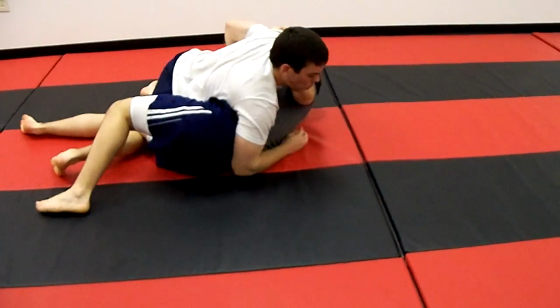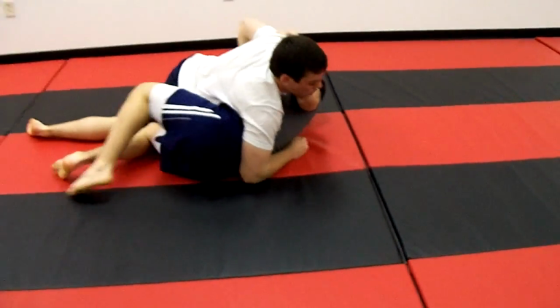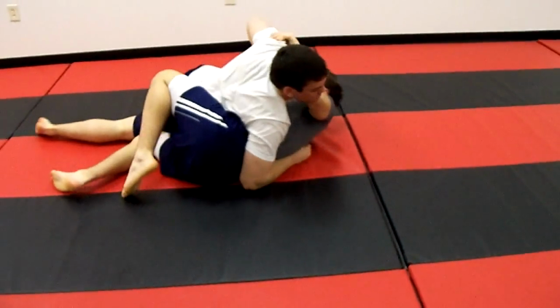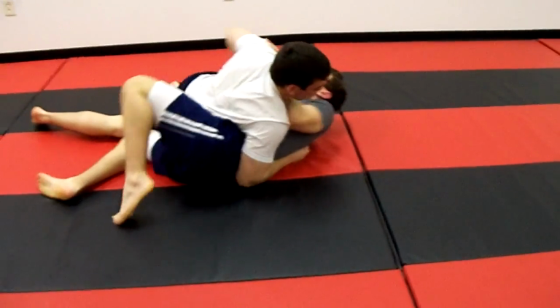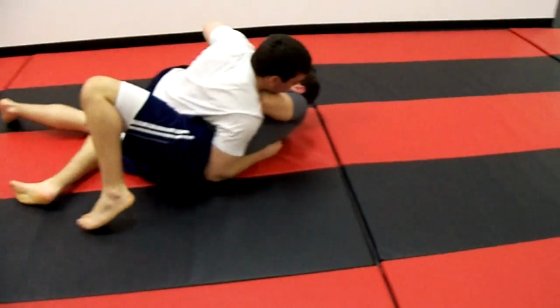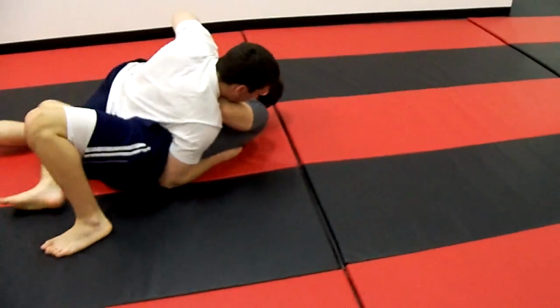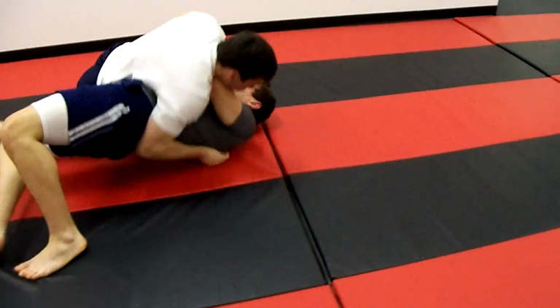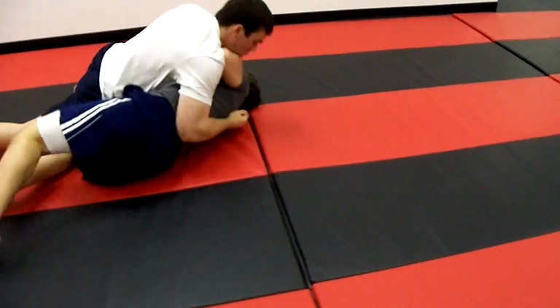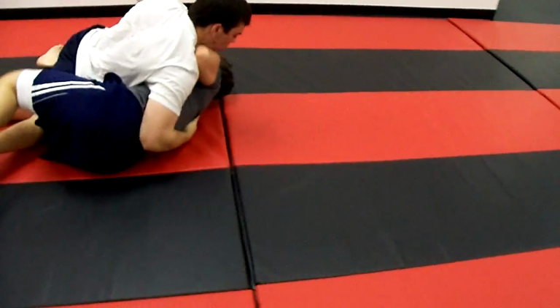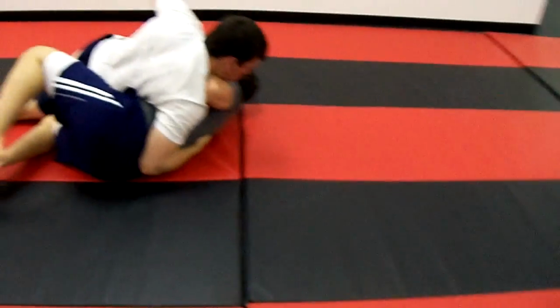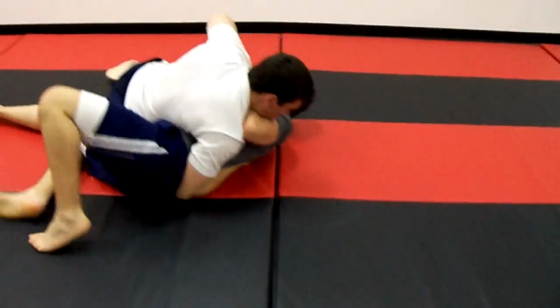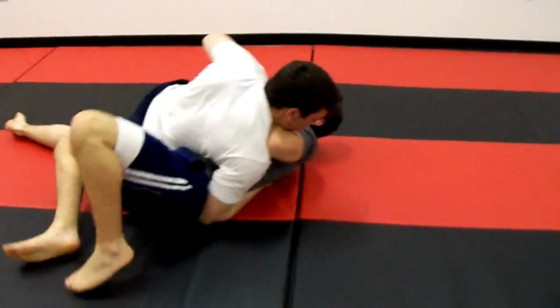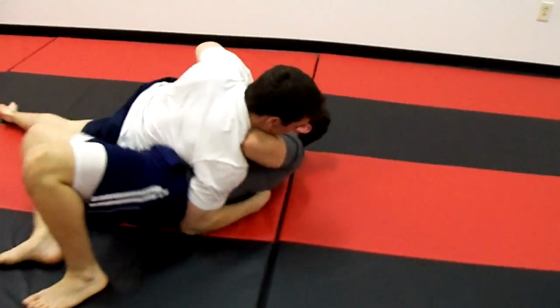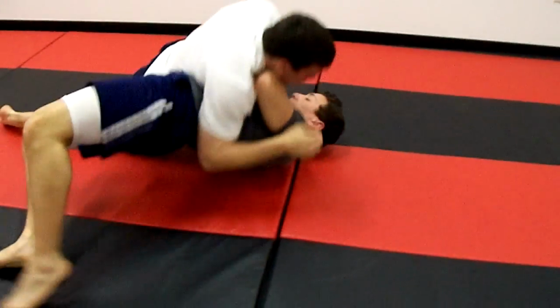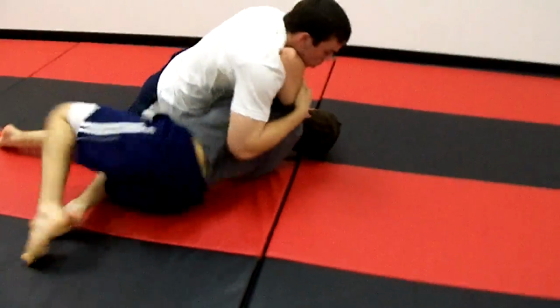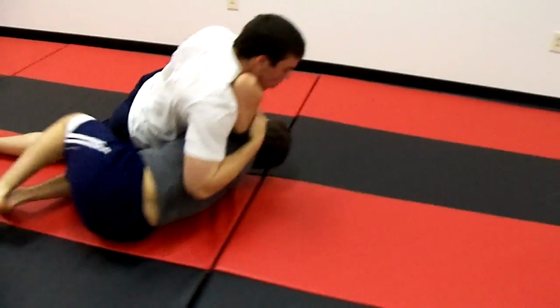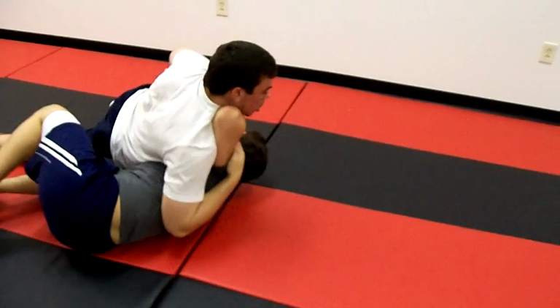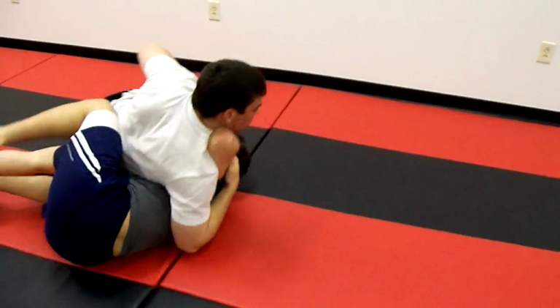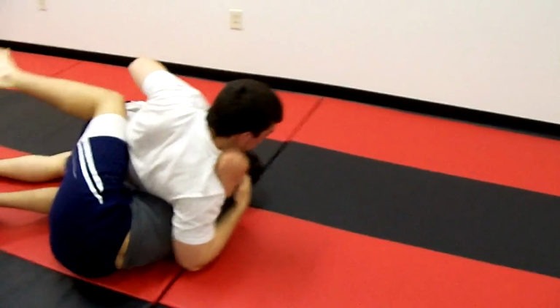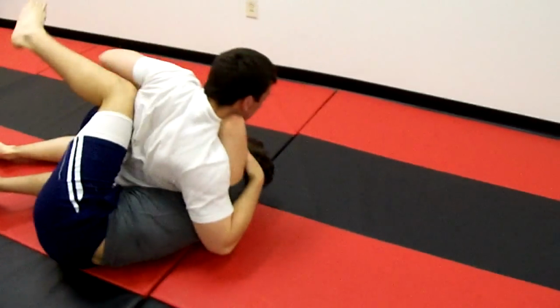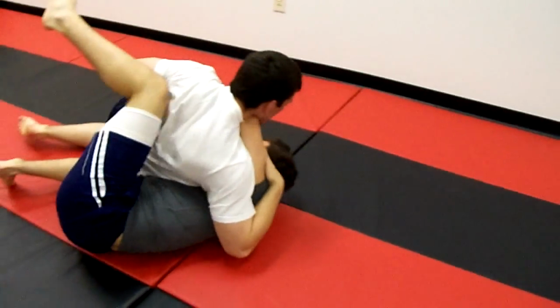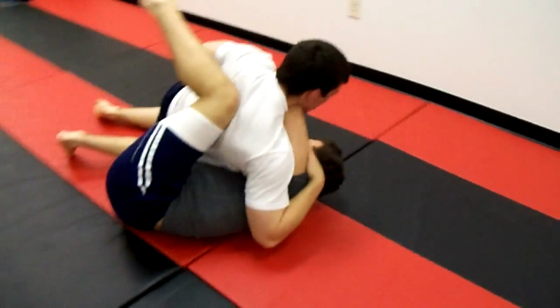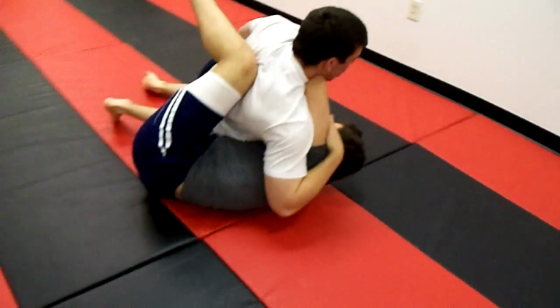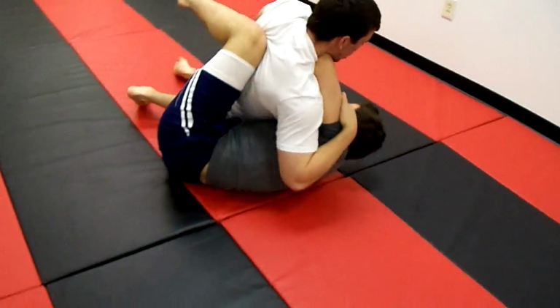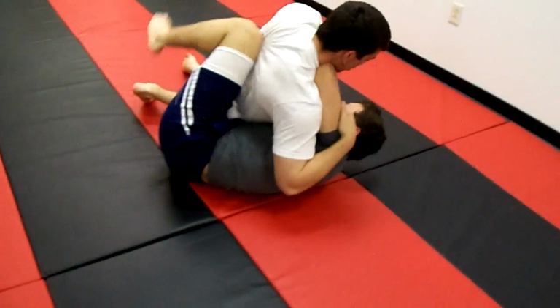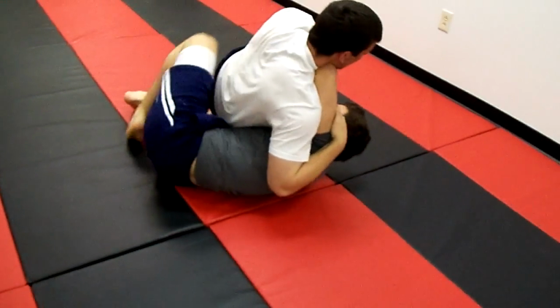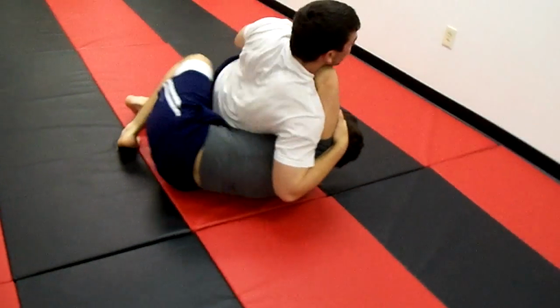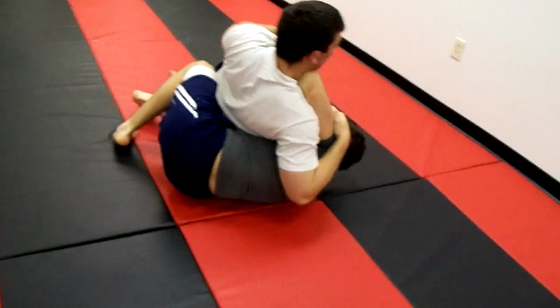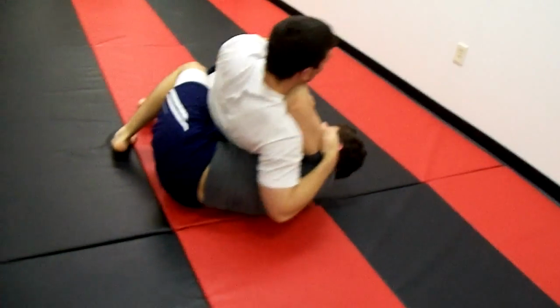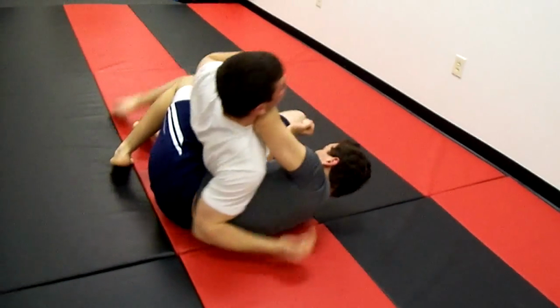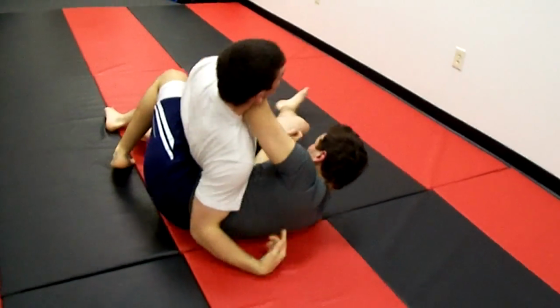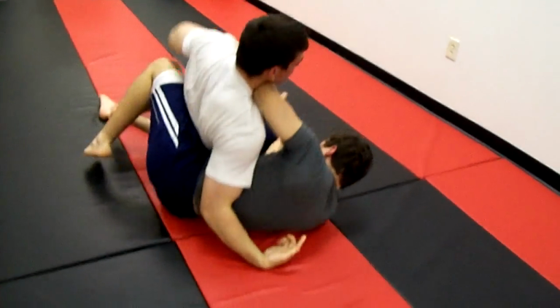That's it, Joe. Isolate an arm. Isolate an arm. Go through your lock flows. Go through your positioning. Watch his guard. Watch it. That's it.